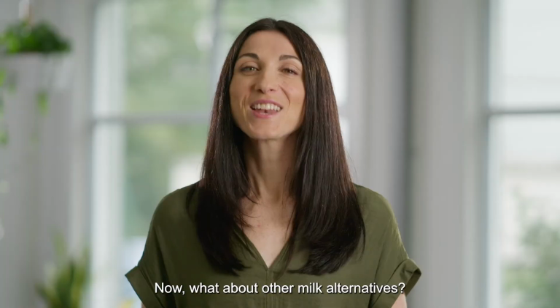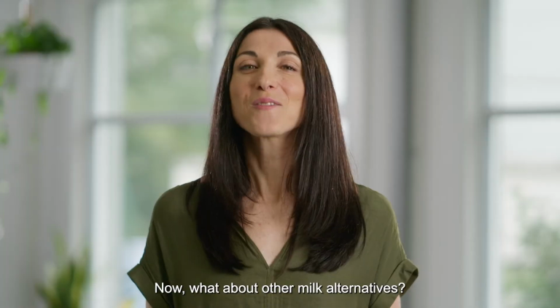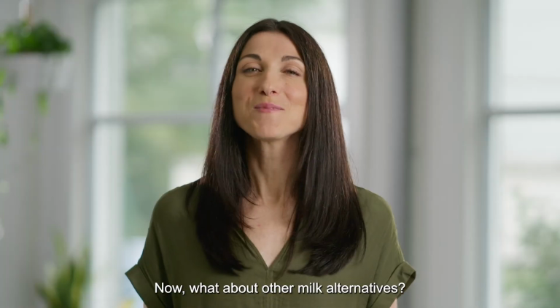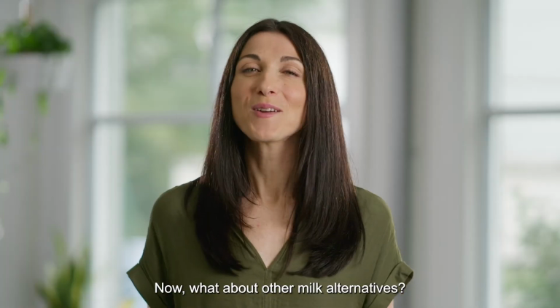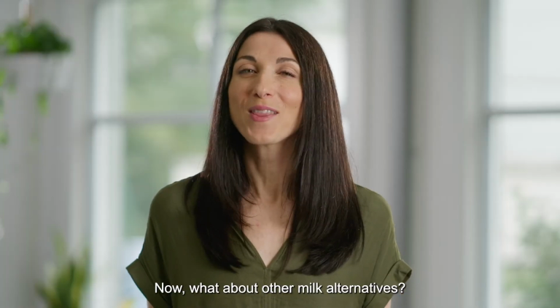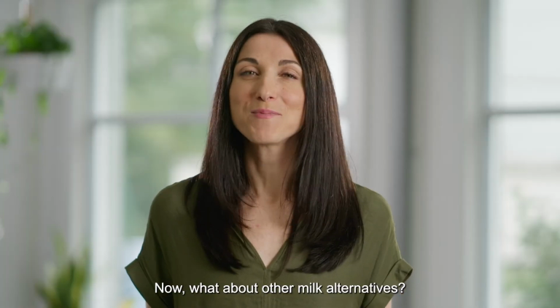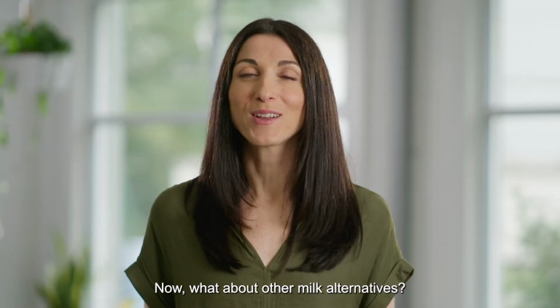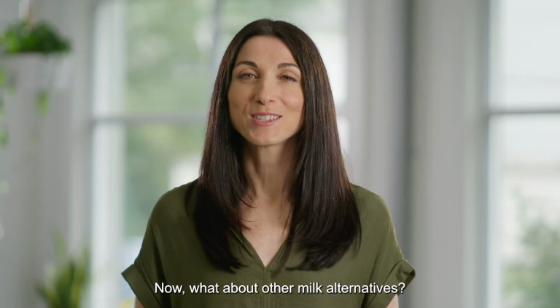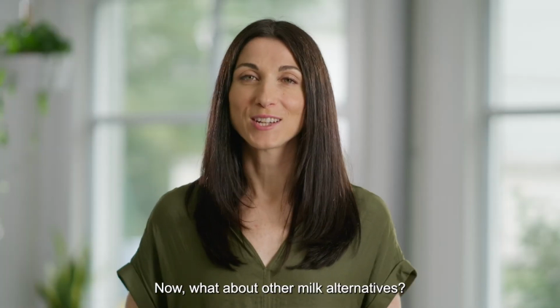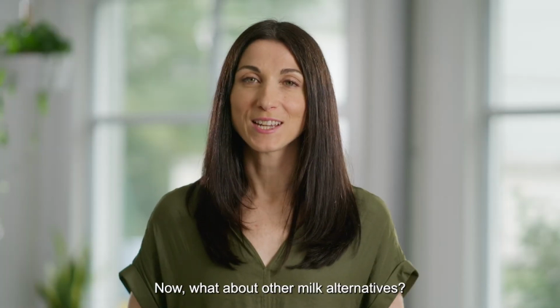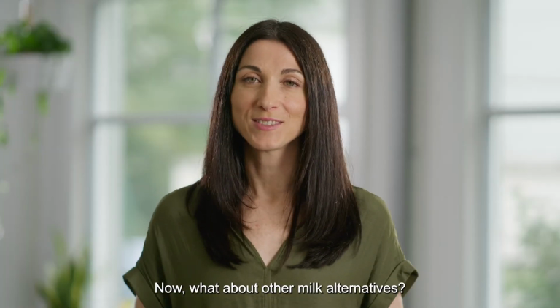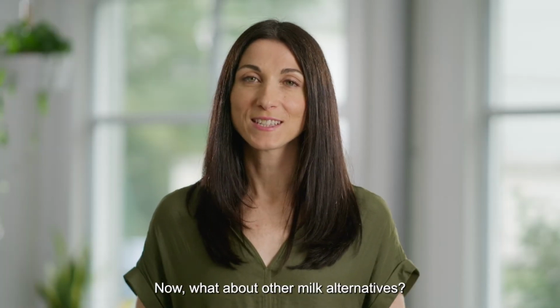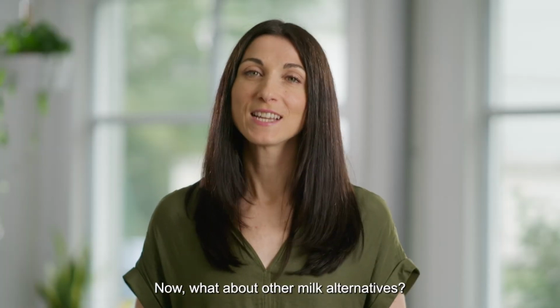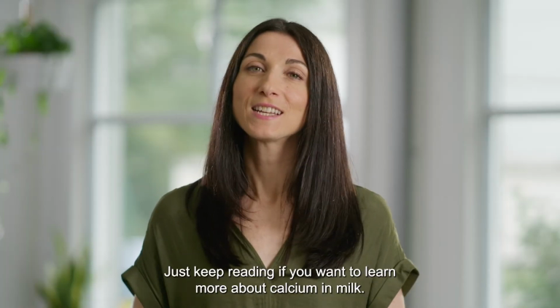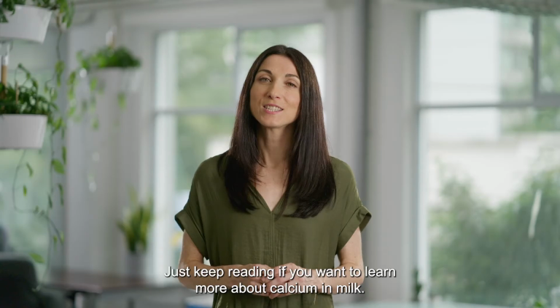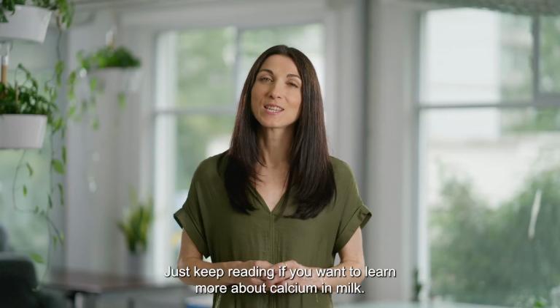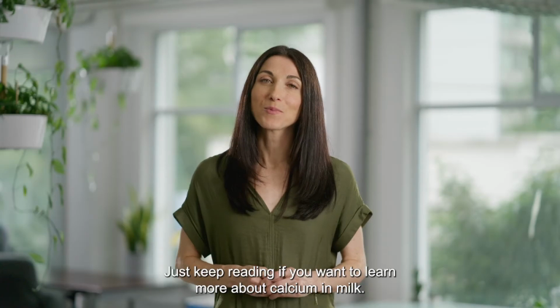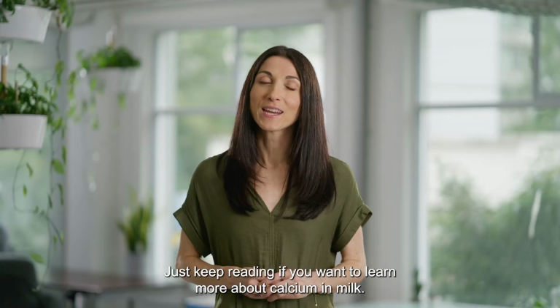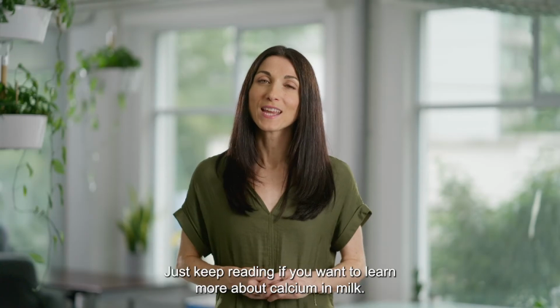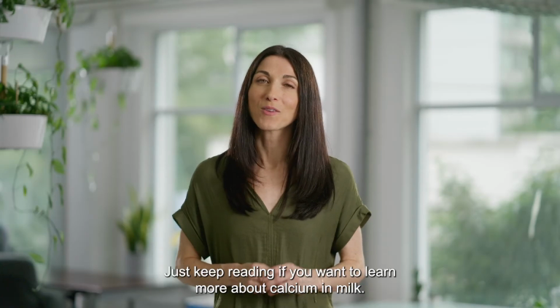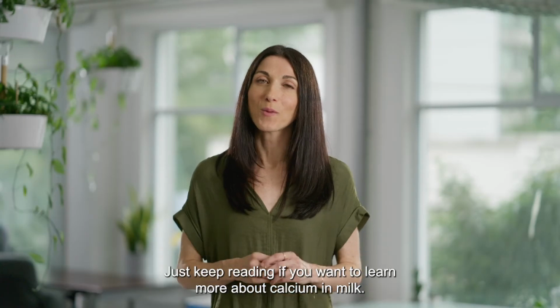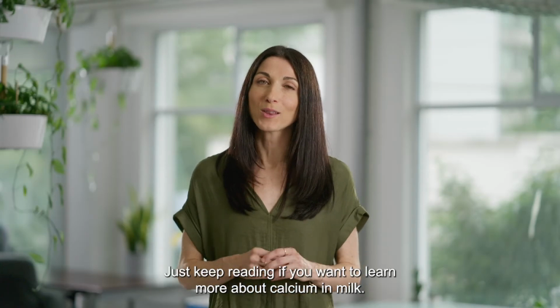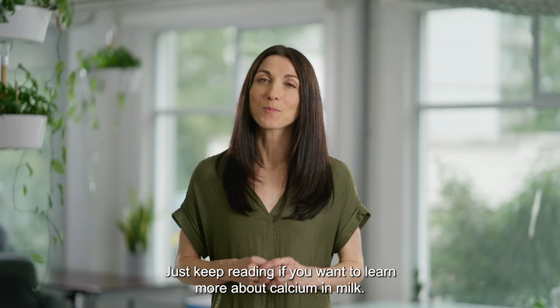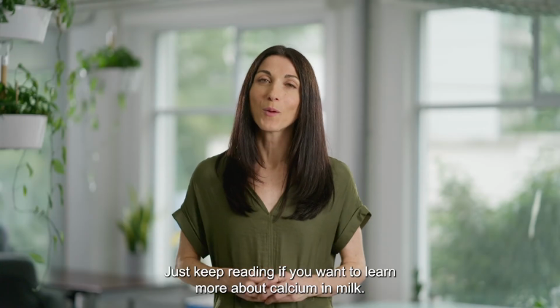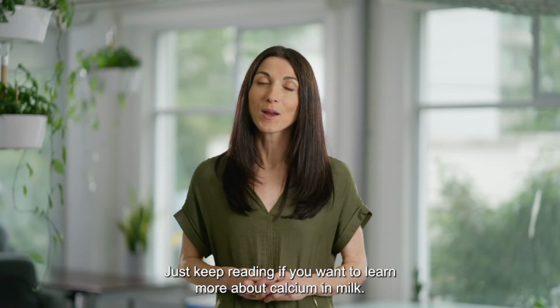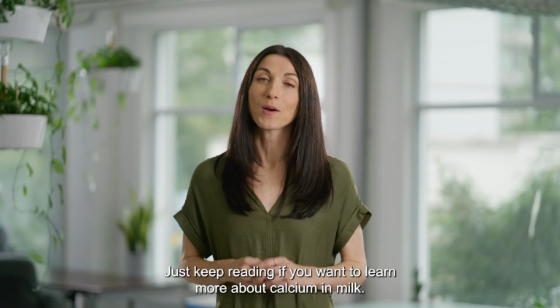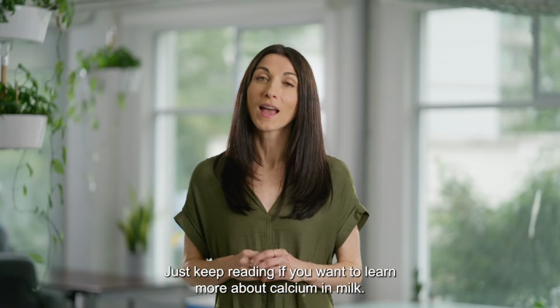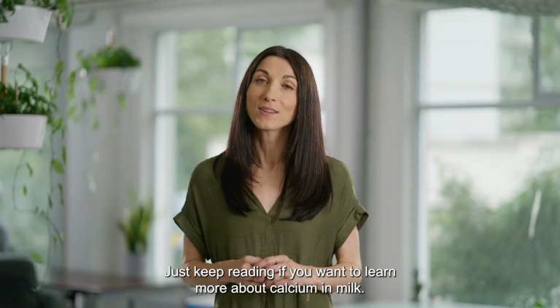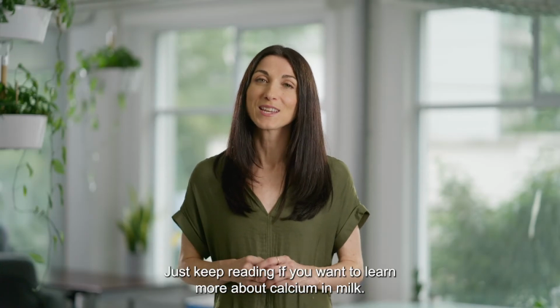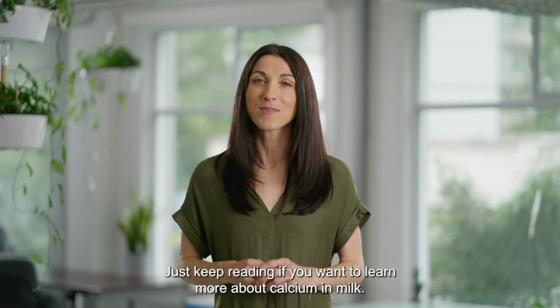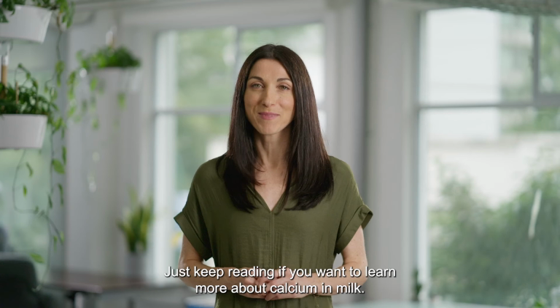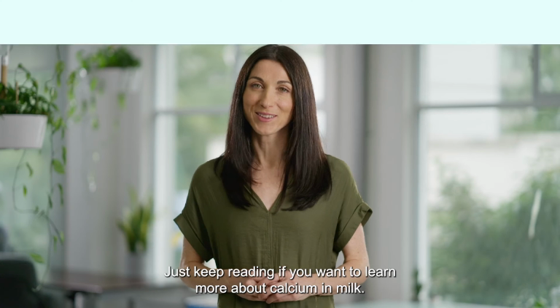Now what about other milk alternatives? Just keep reading if you want to learn more about calcium in milk.